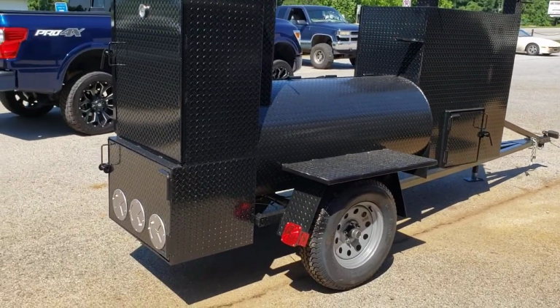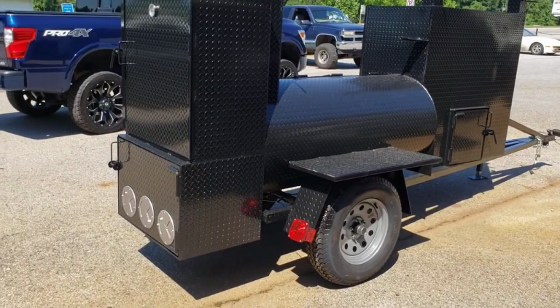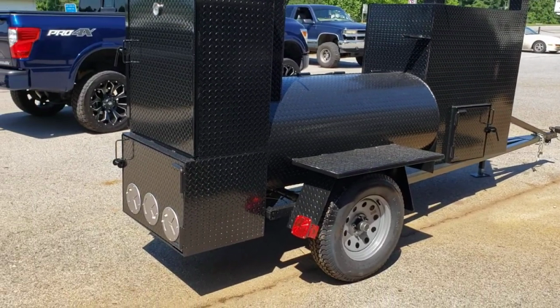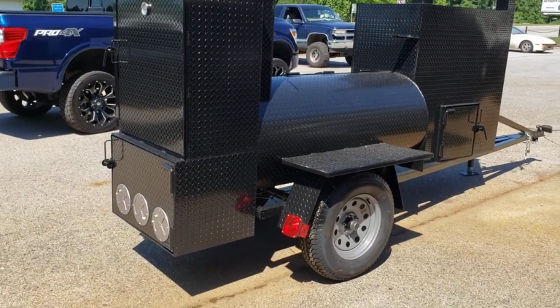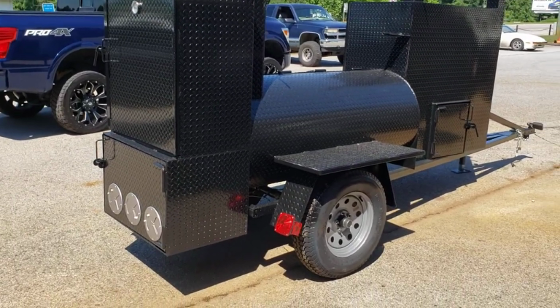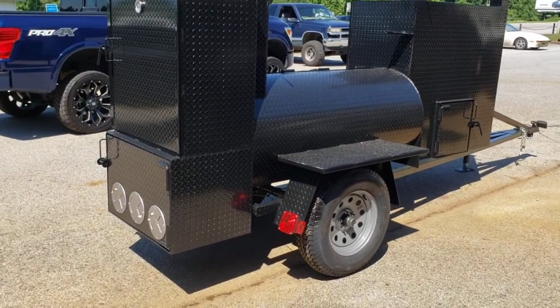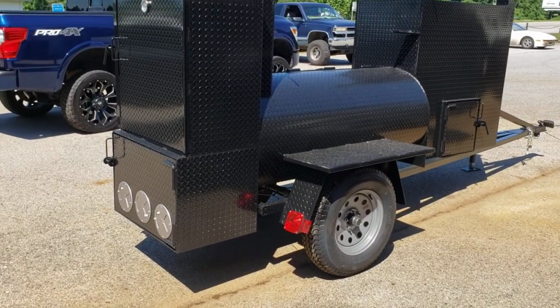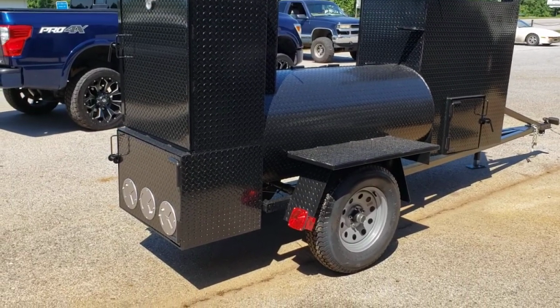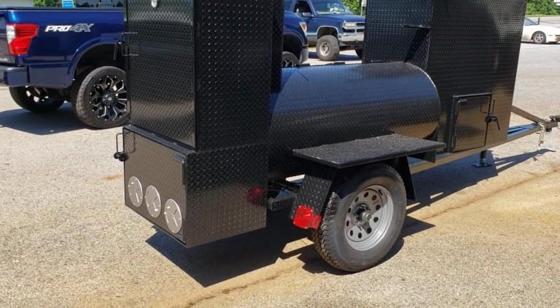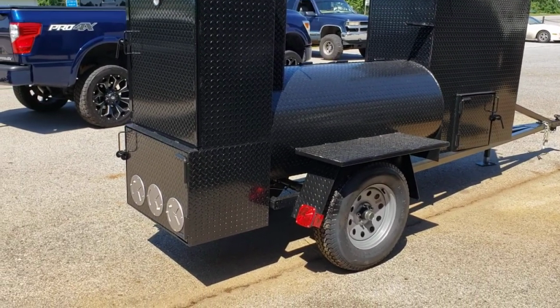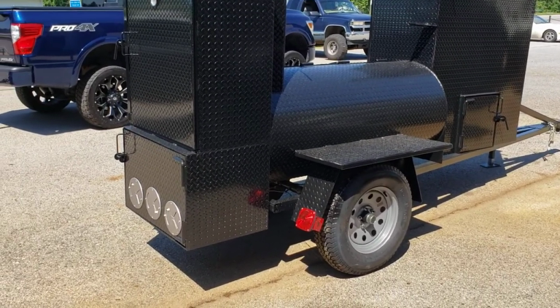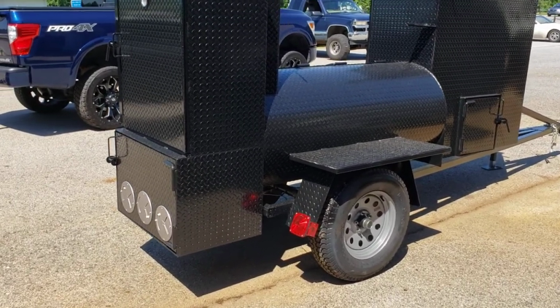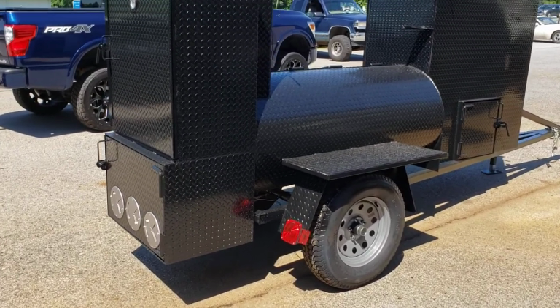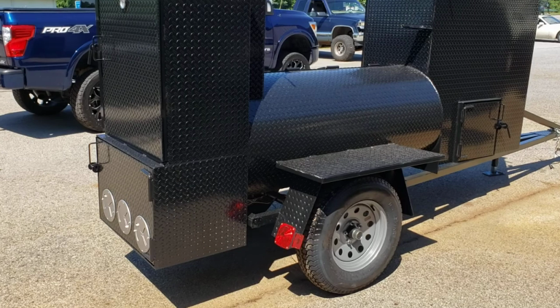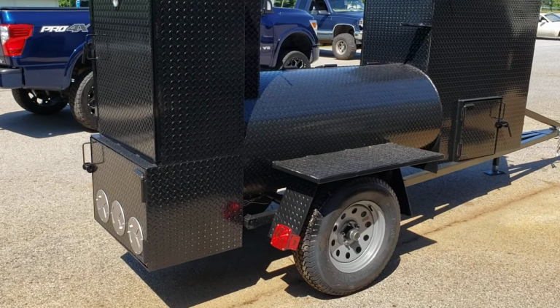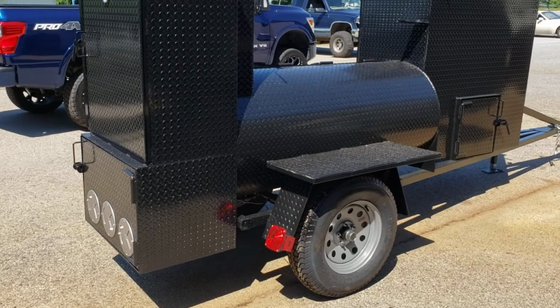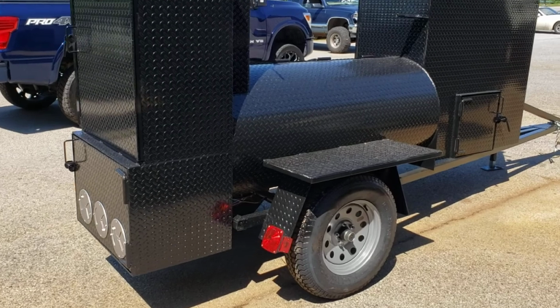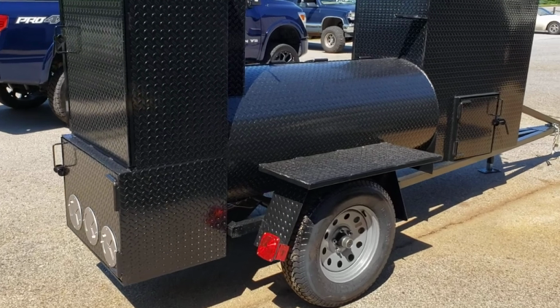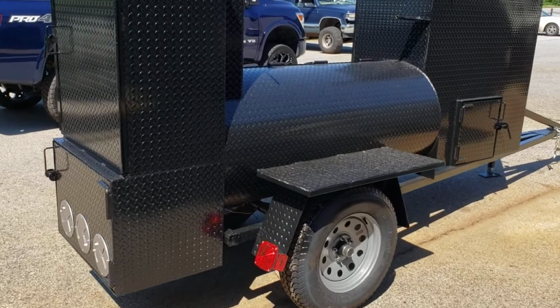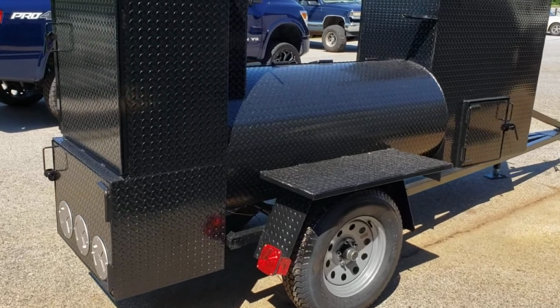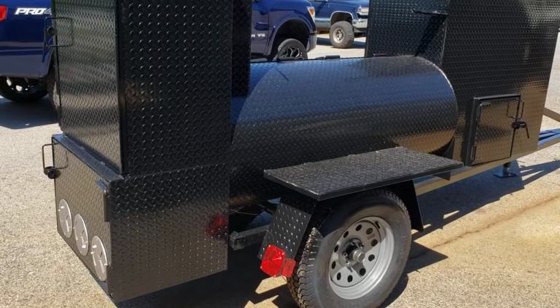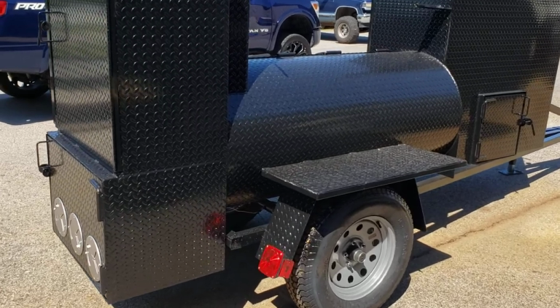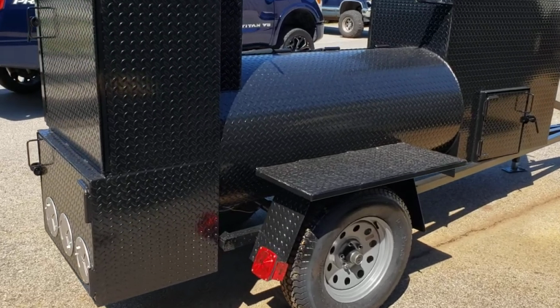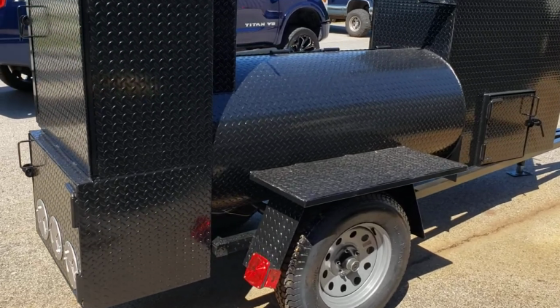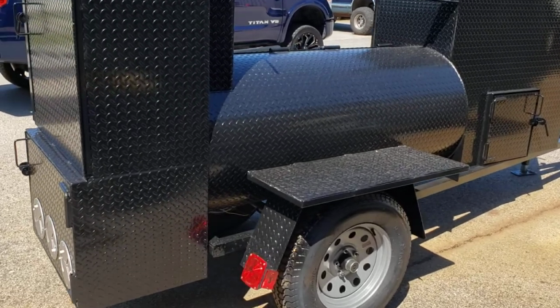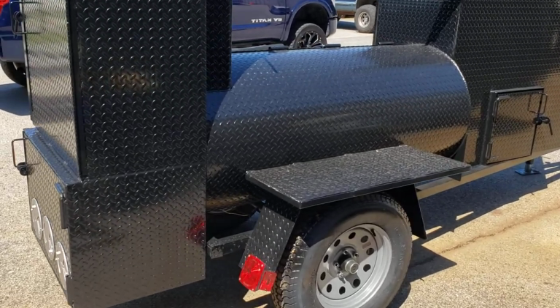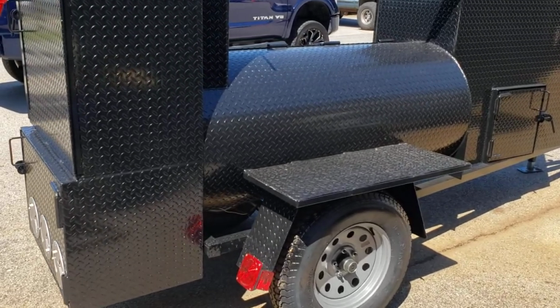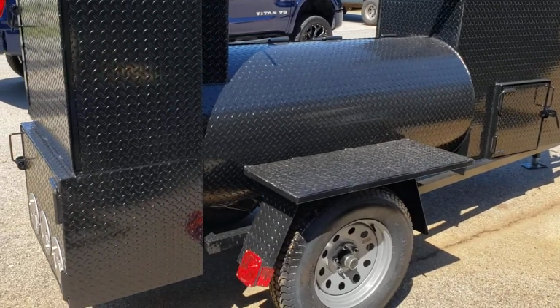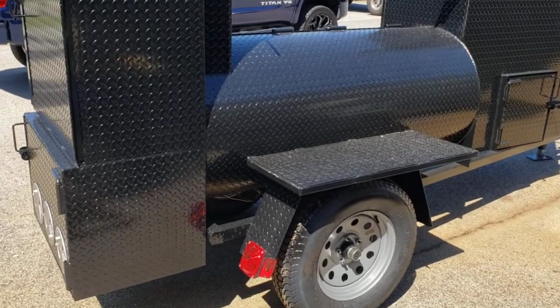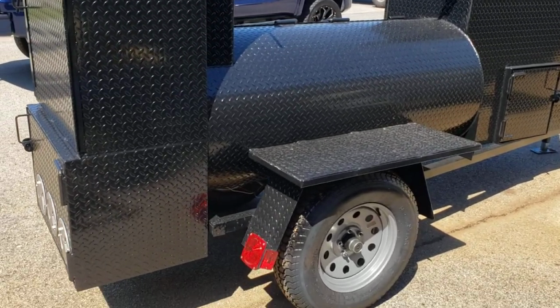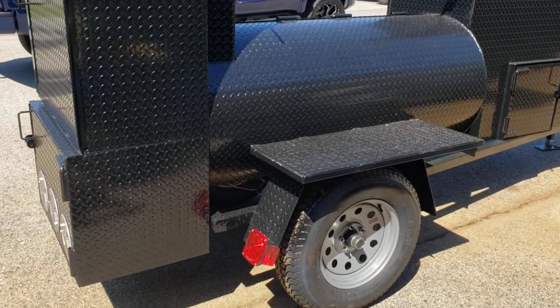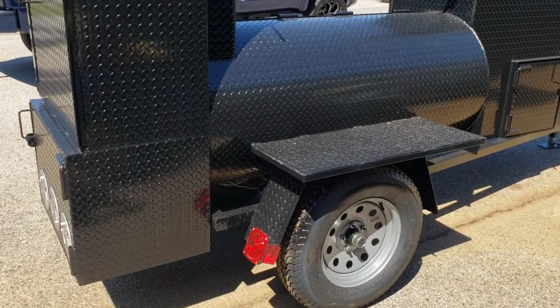Back here is the shelf. We have to weld on a fryer for him. We have a round one and a square one — I'll let him pick out what he wants.